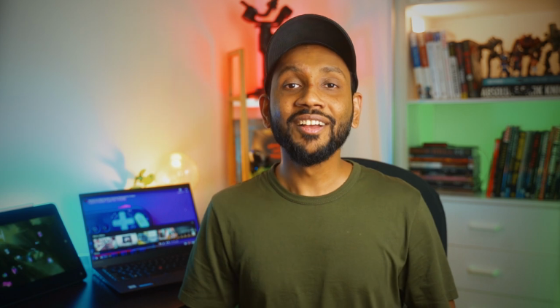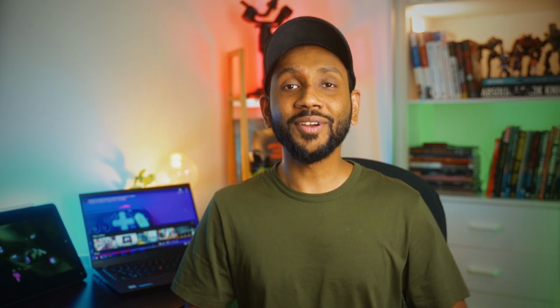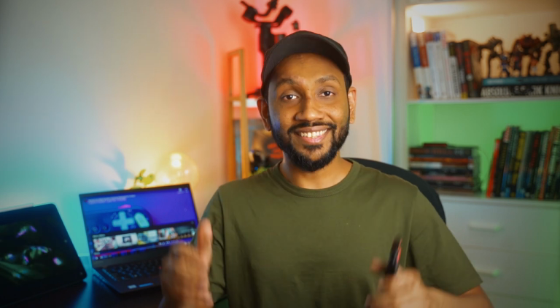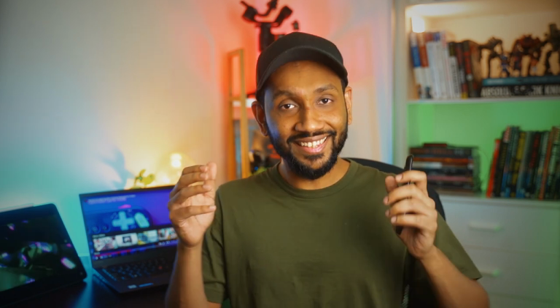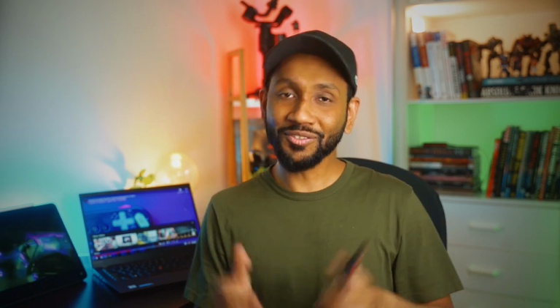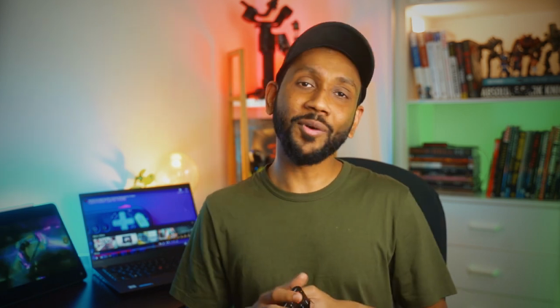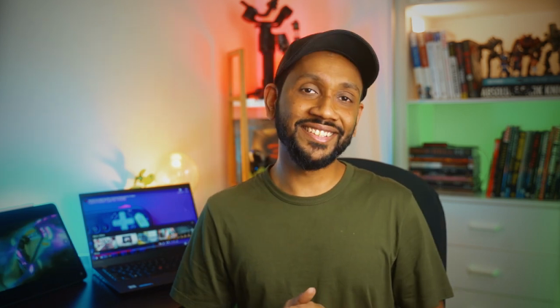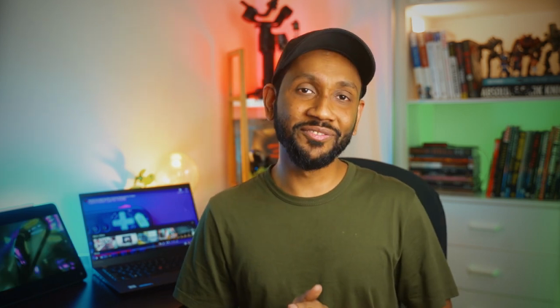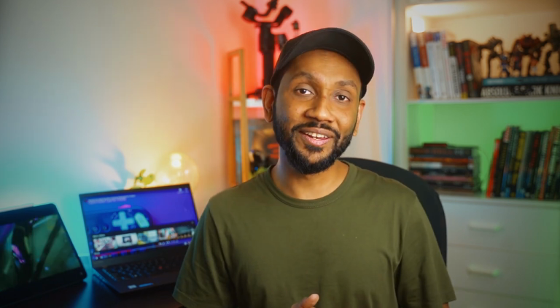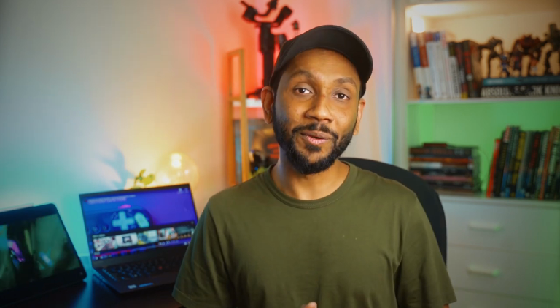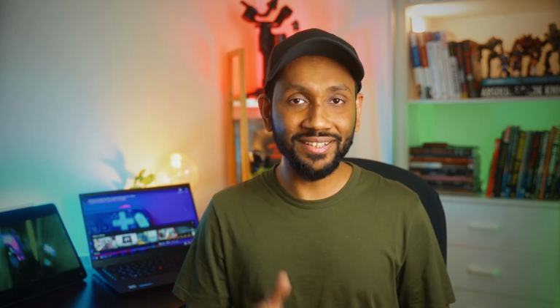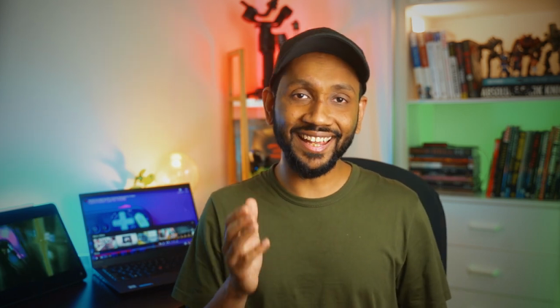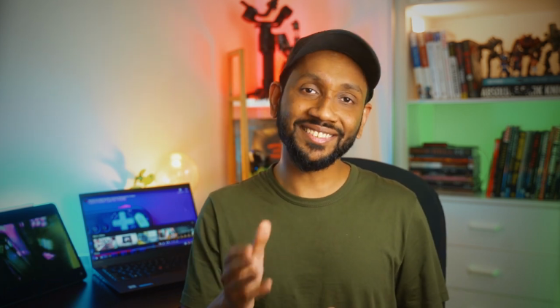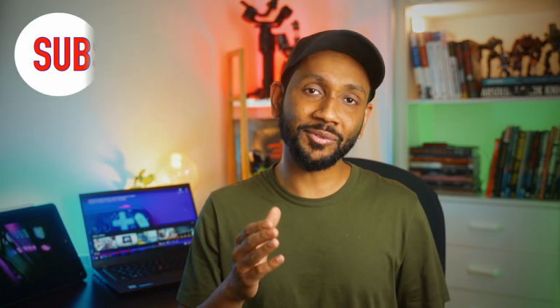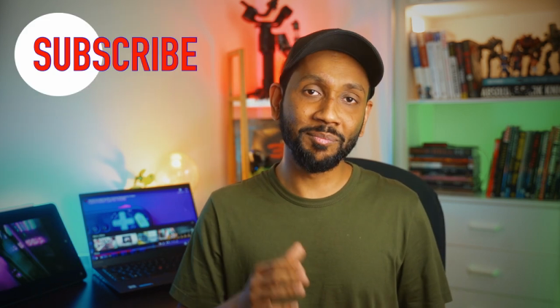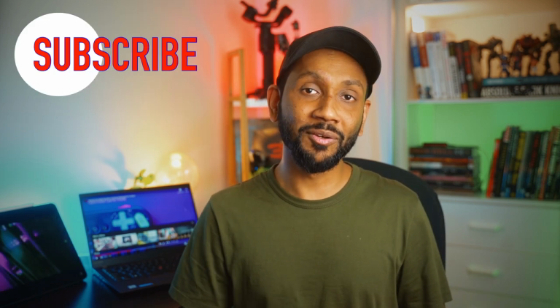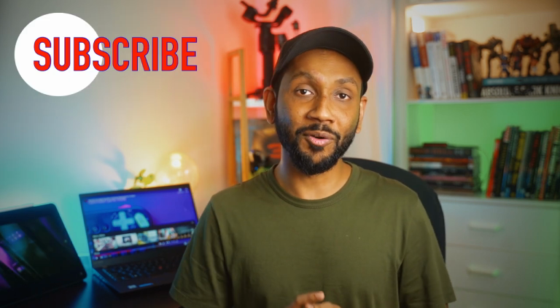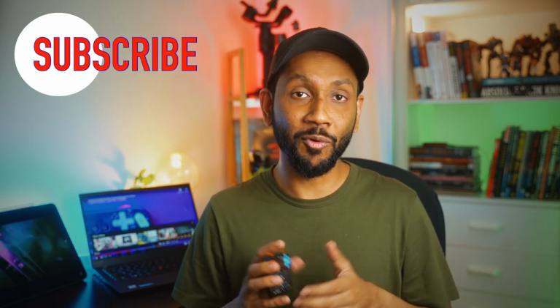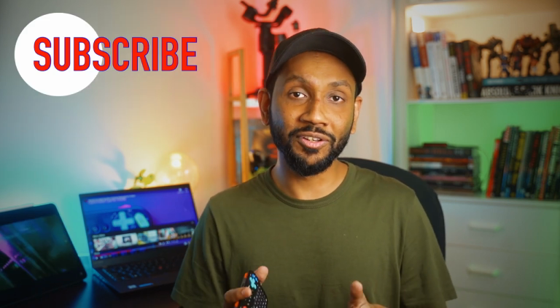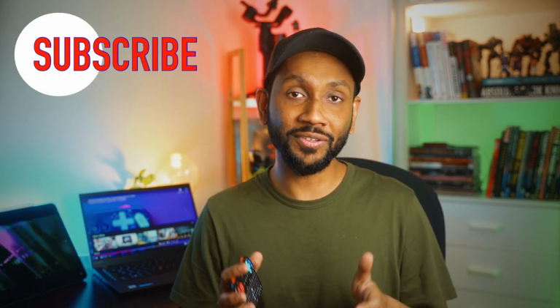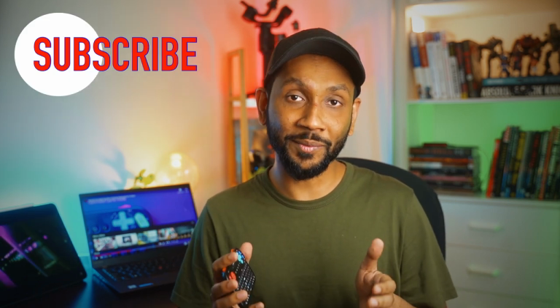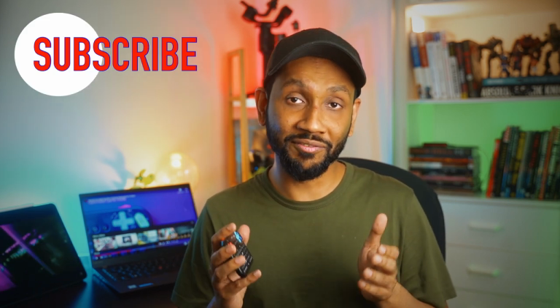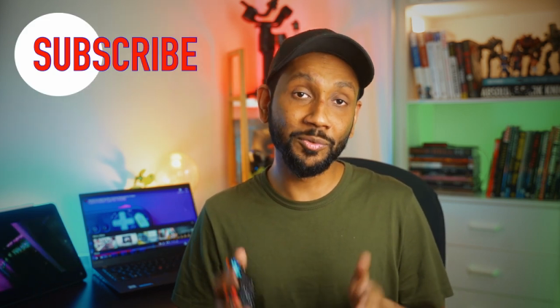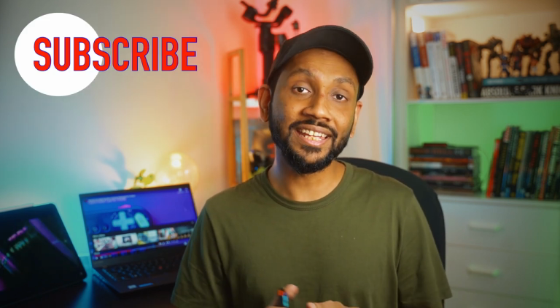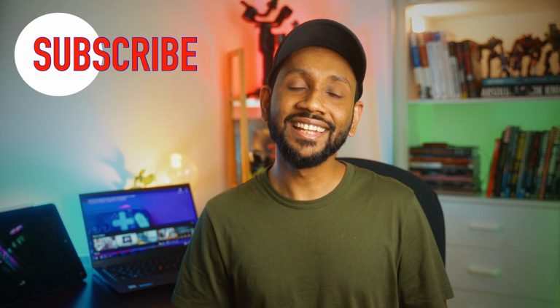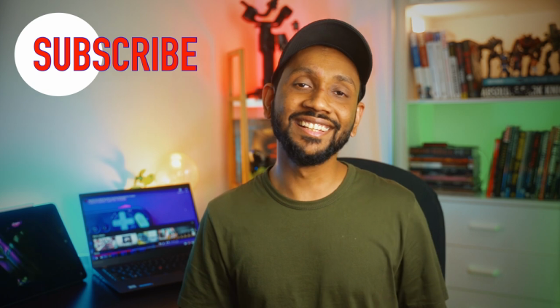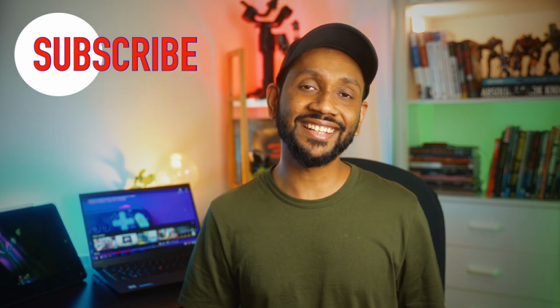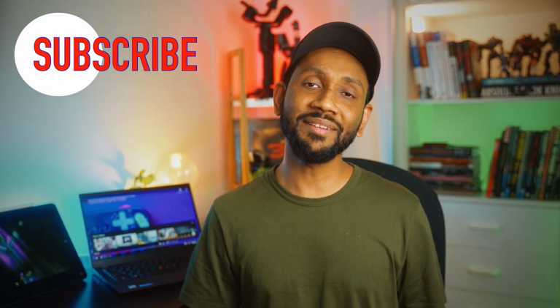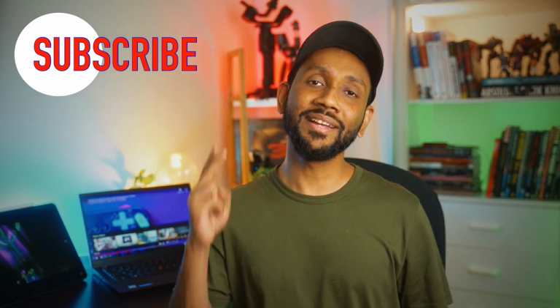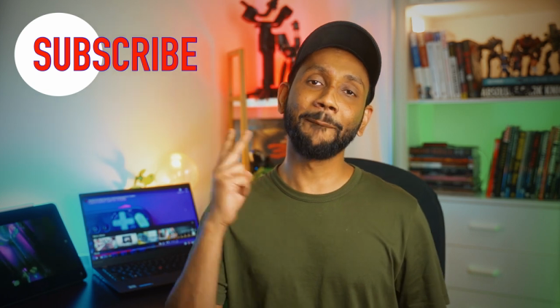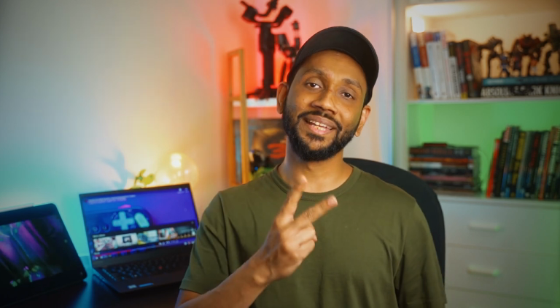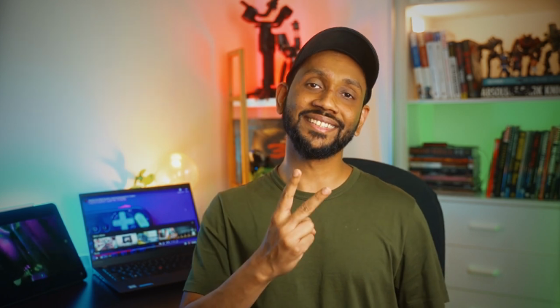Thanks for watching this video. Please like and subscribe below for more videos coming every week. Till next time, peace.